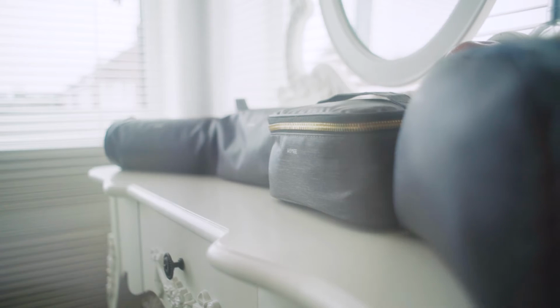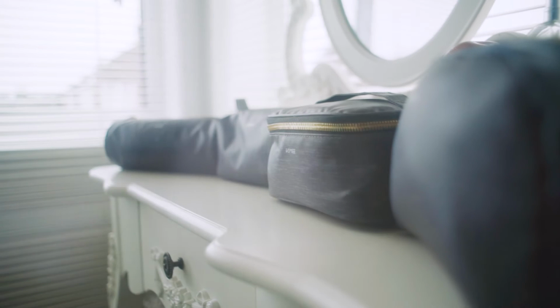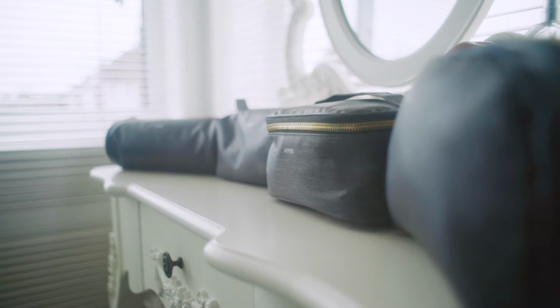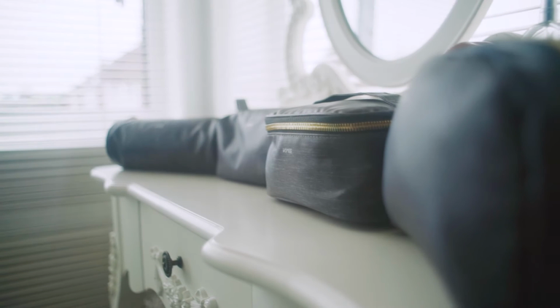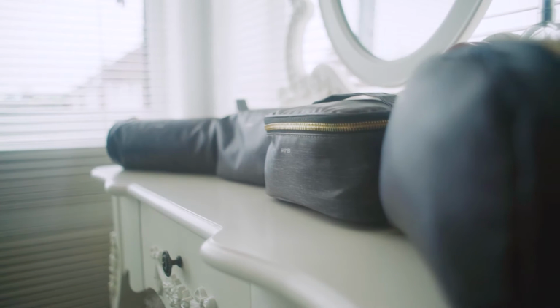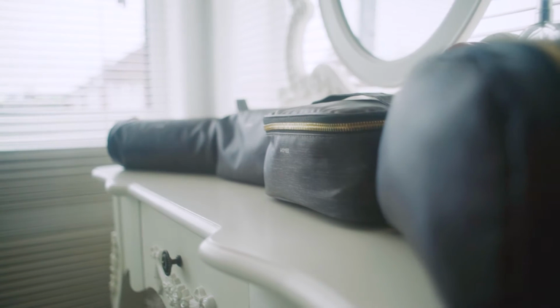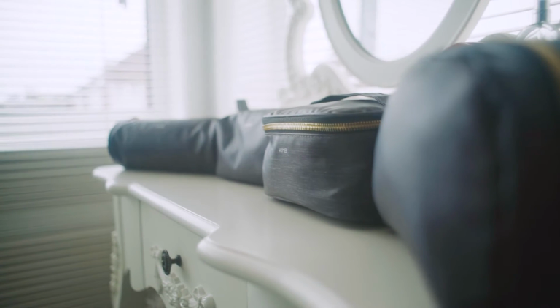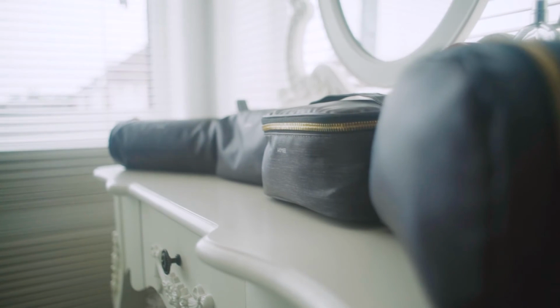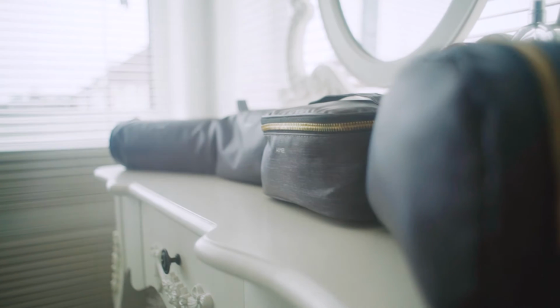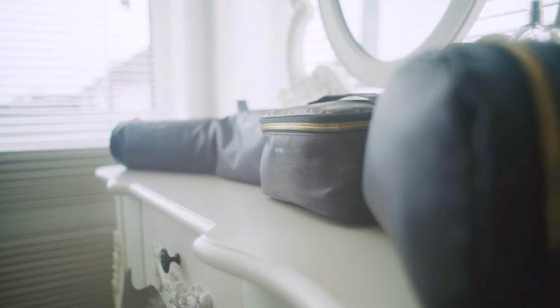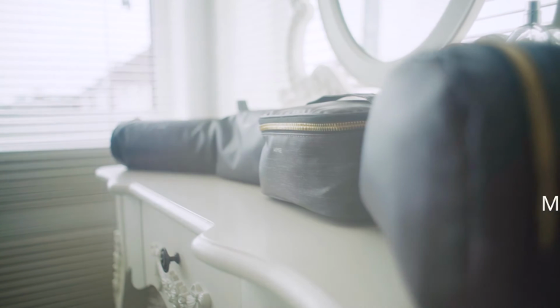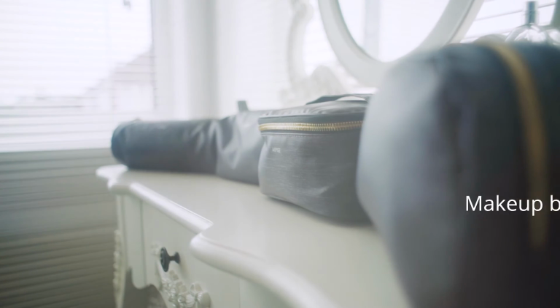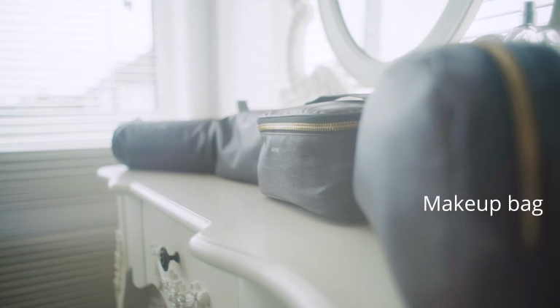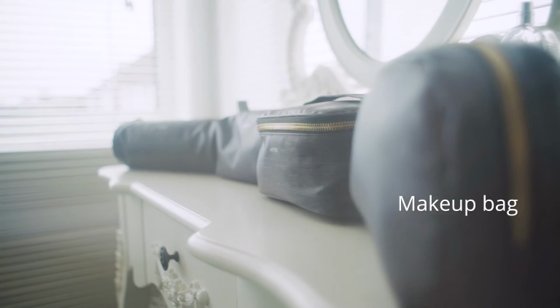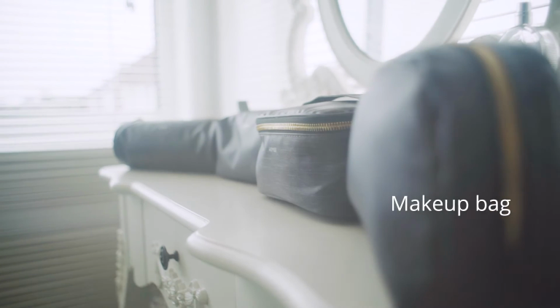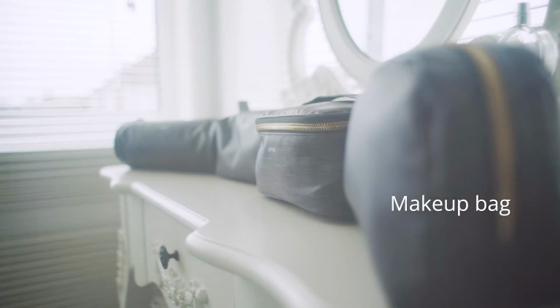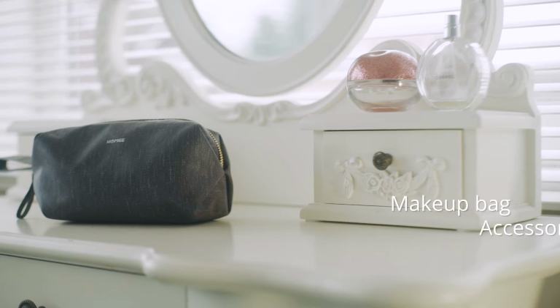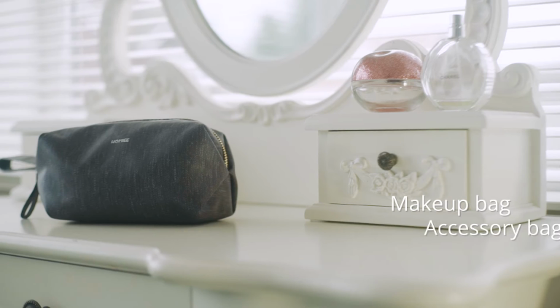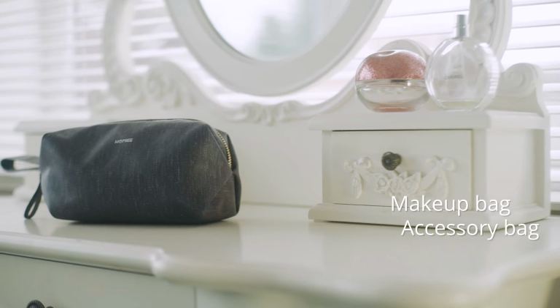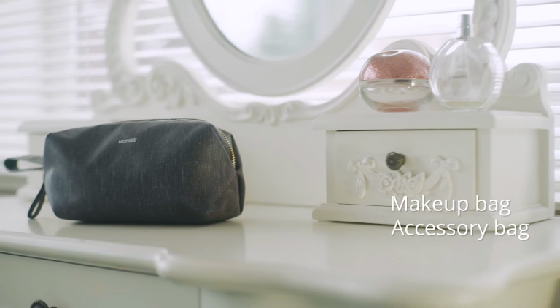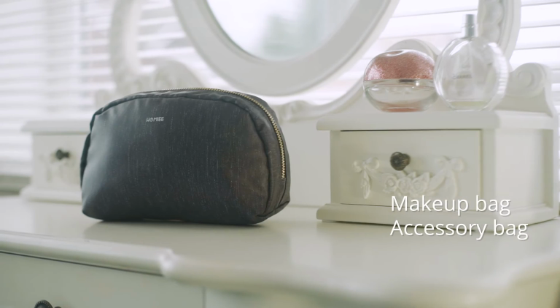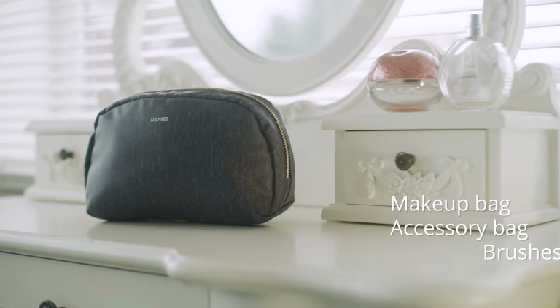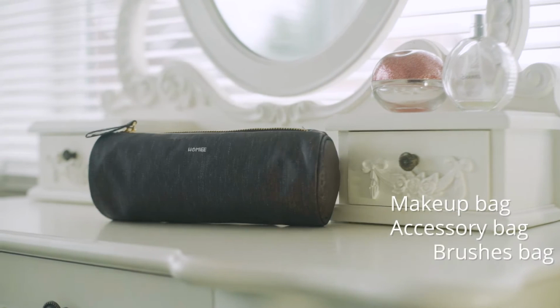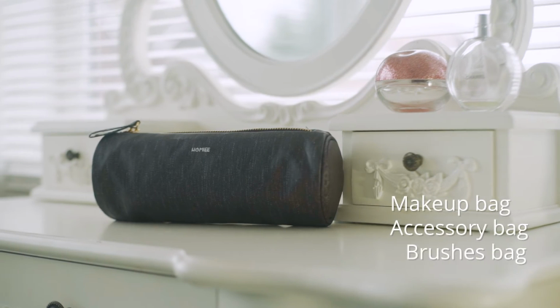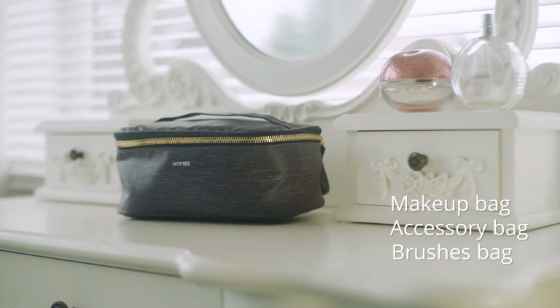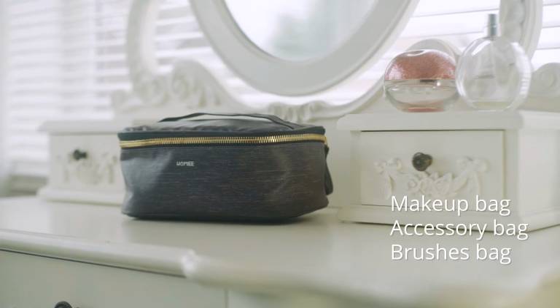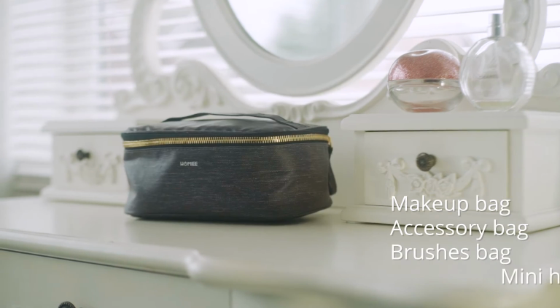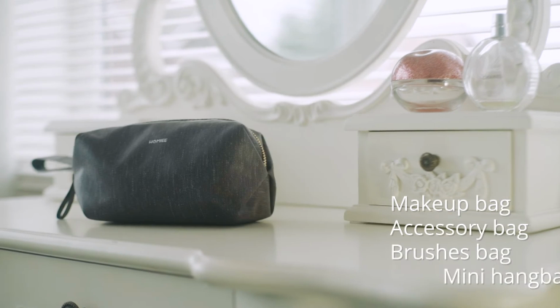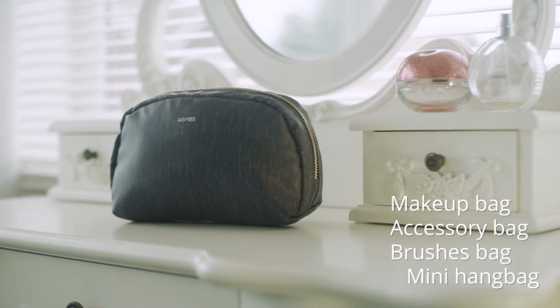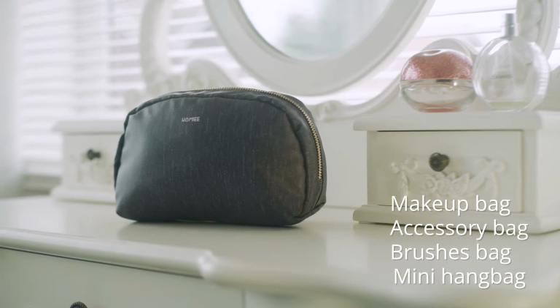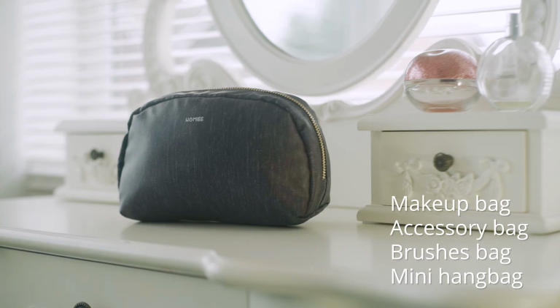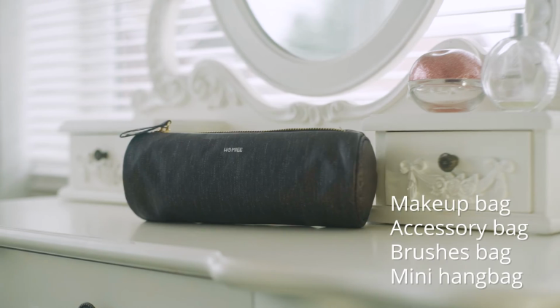The Homey toiletry bag set includes a makeup bag, accessory bag, brushes bag, and mini handbag.